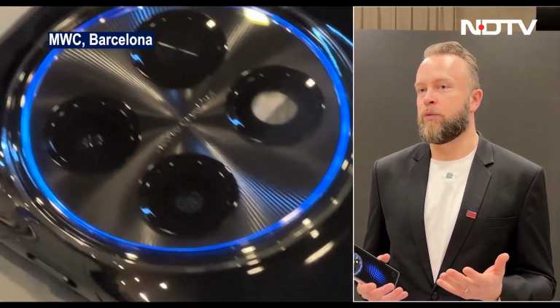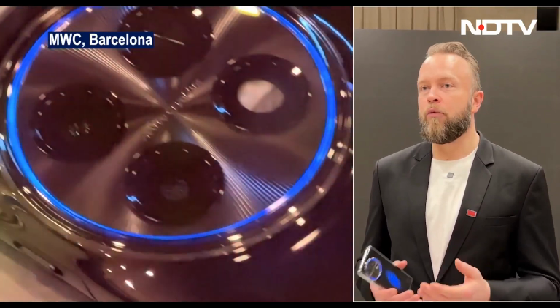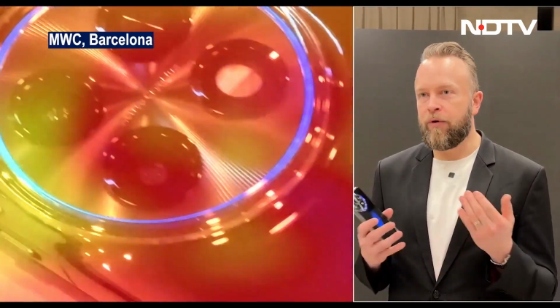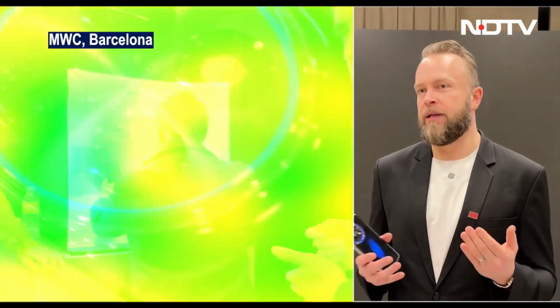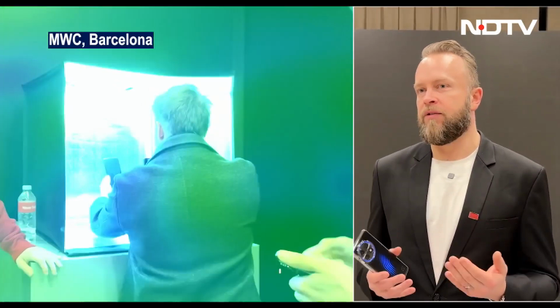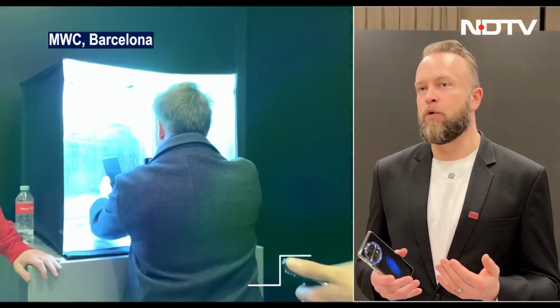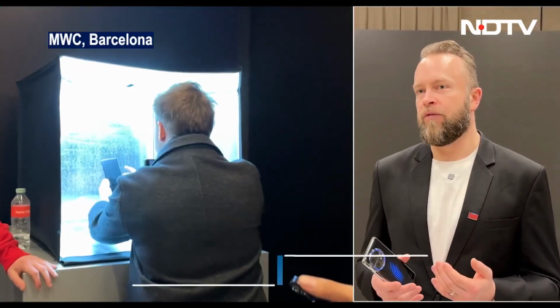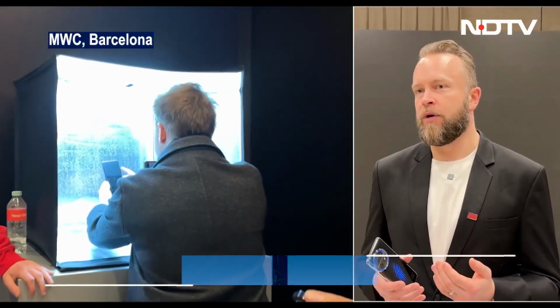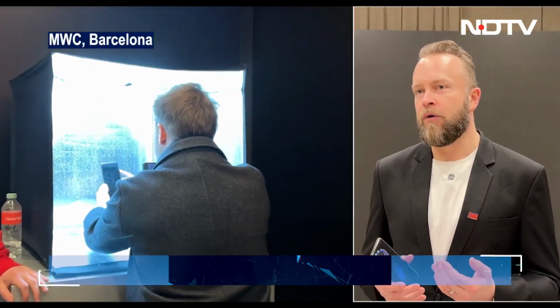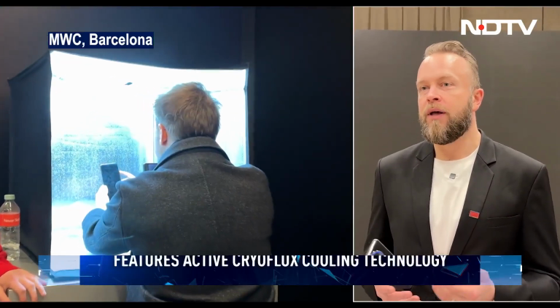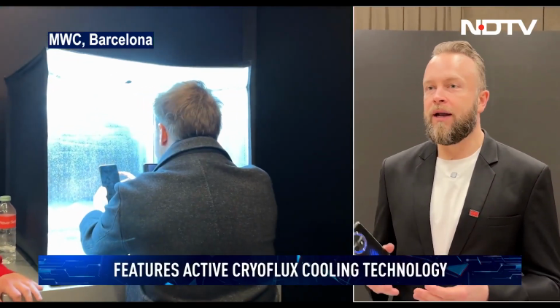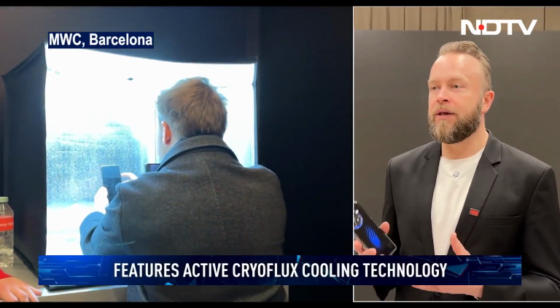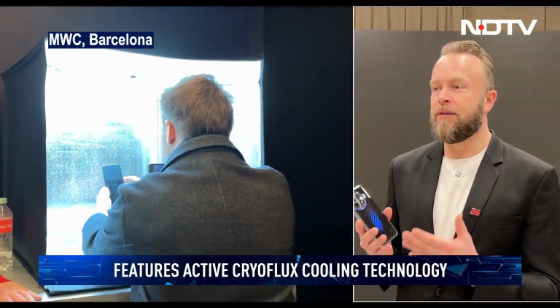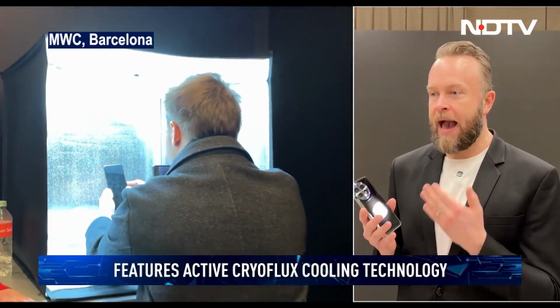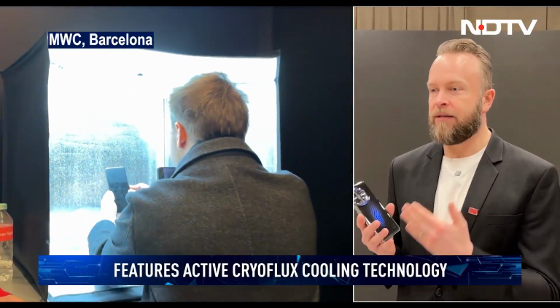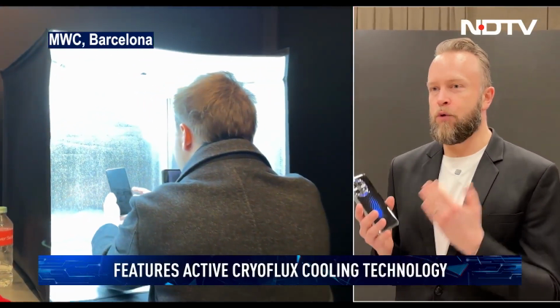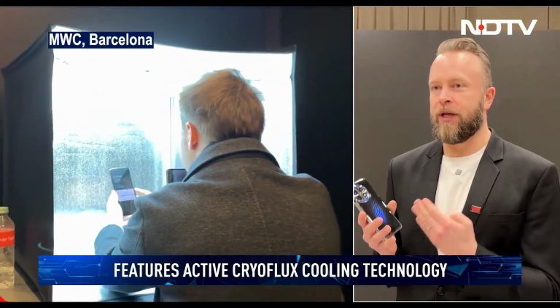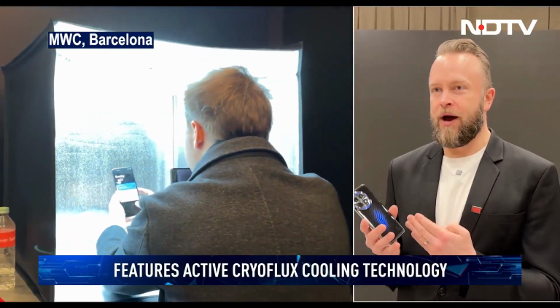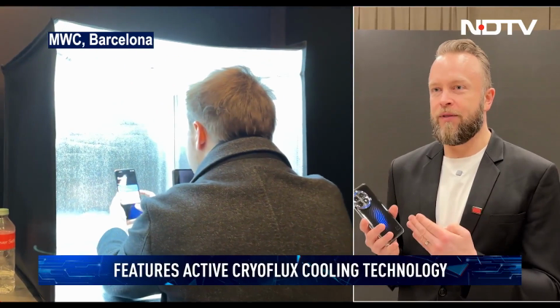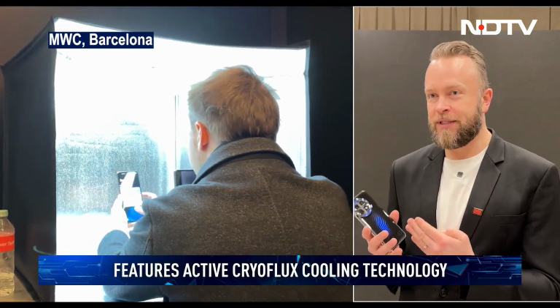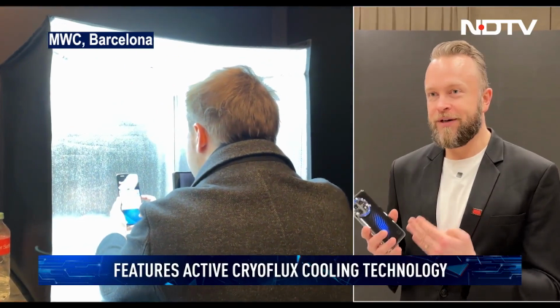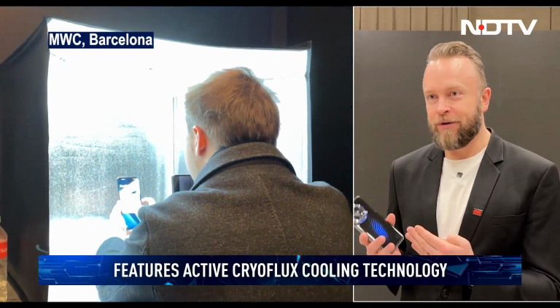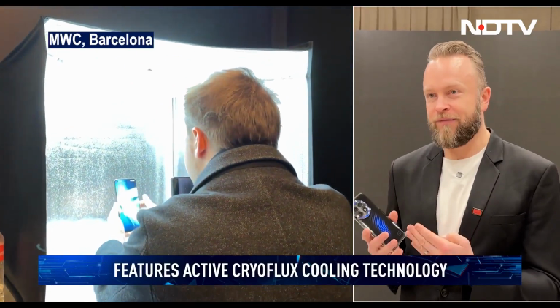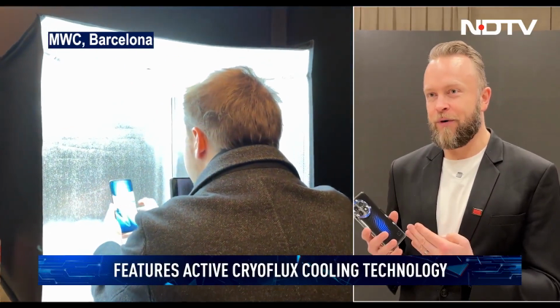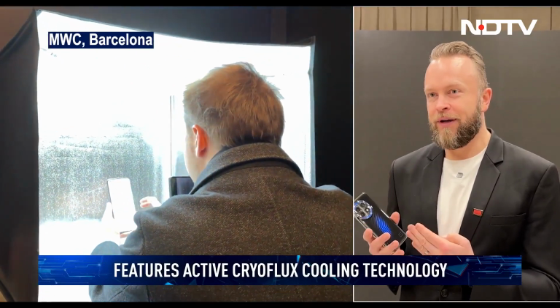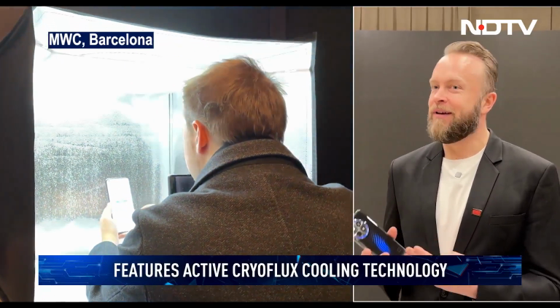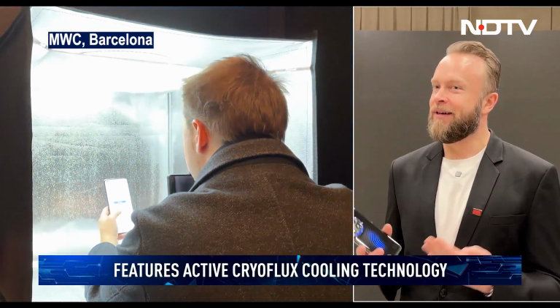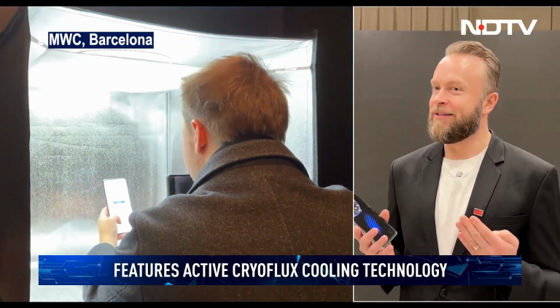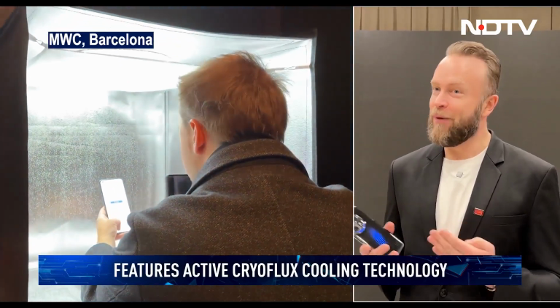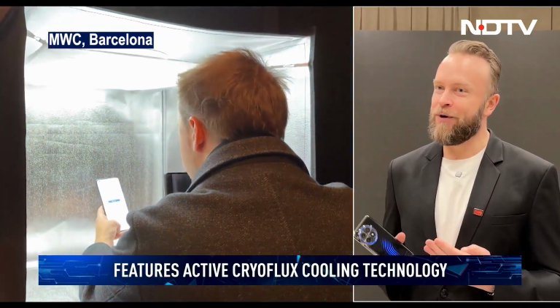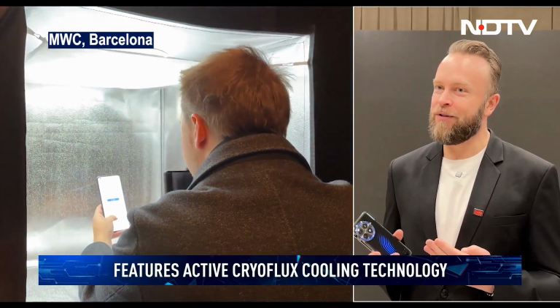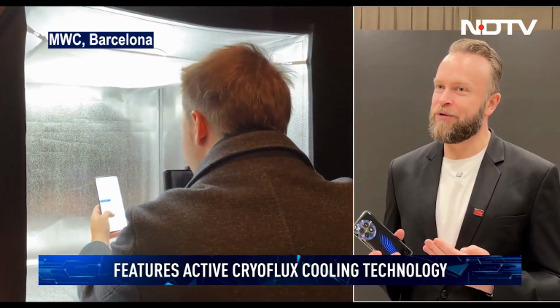We really need to cool the phone down in those moments, and I think active cooling on this concept phone is the way to go in the future.